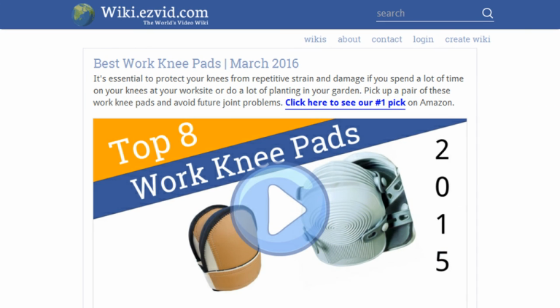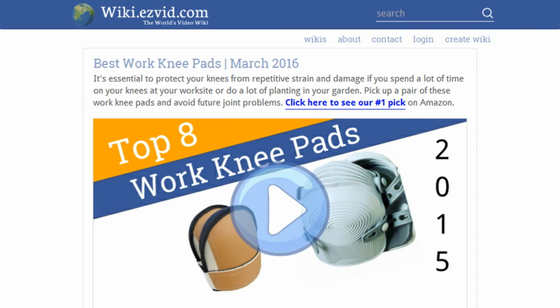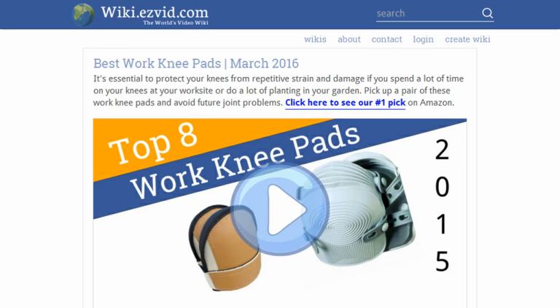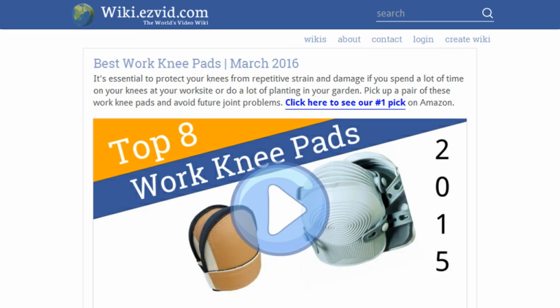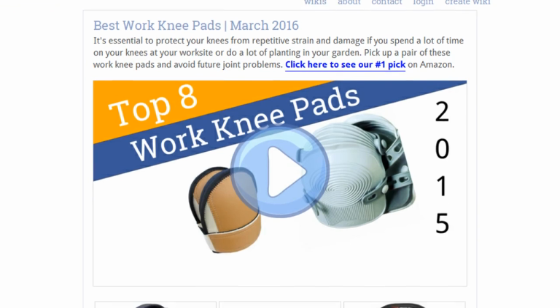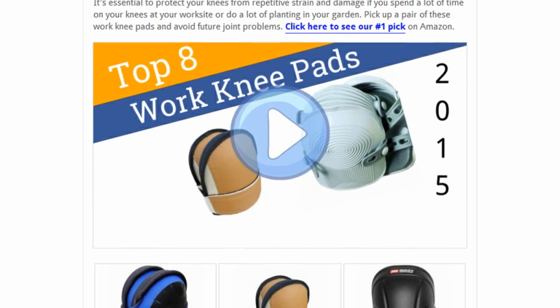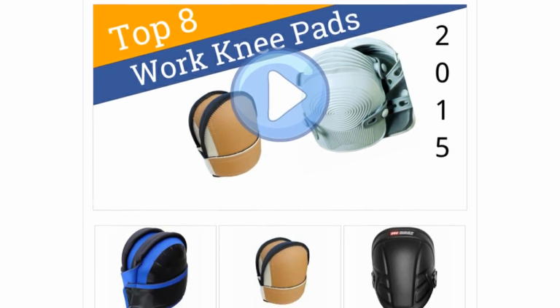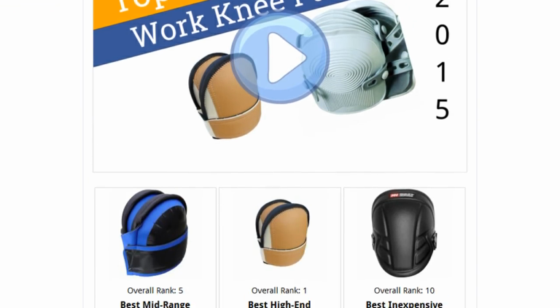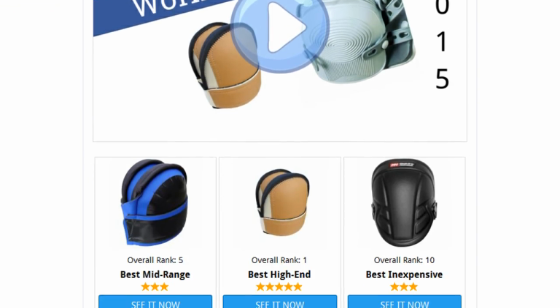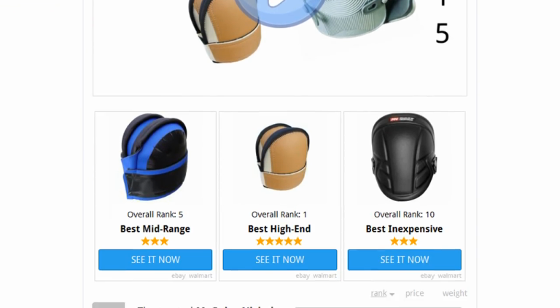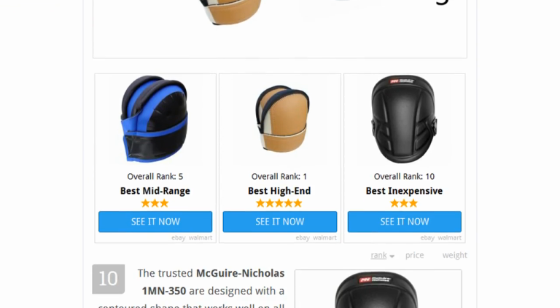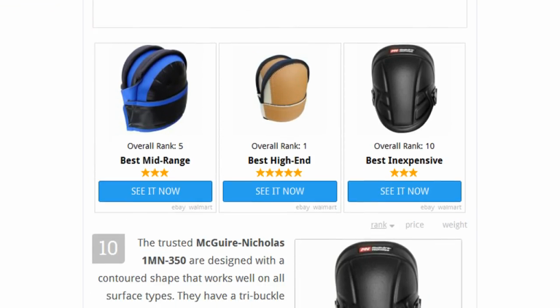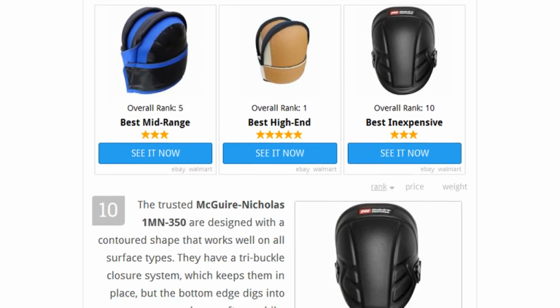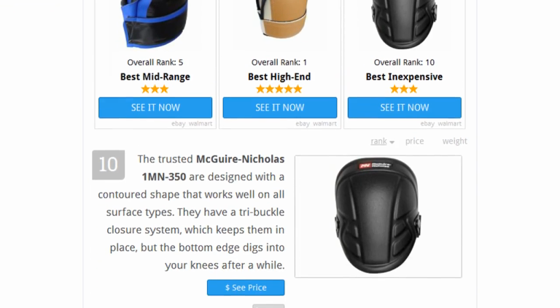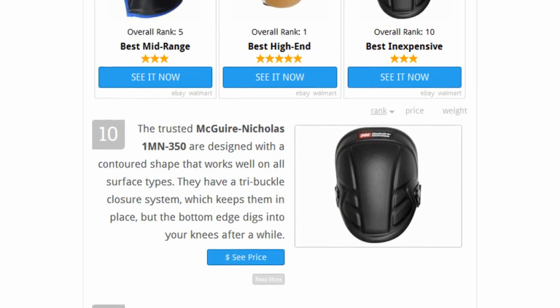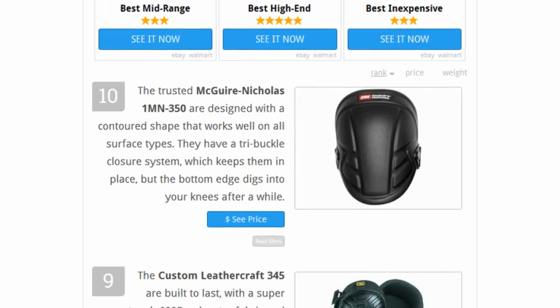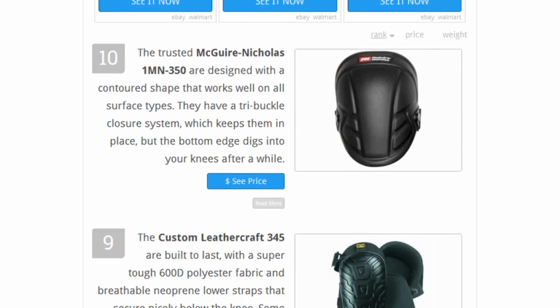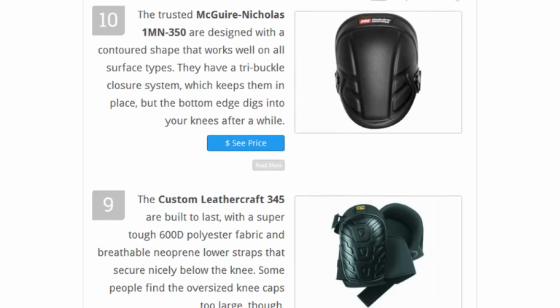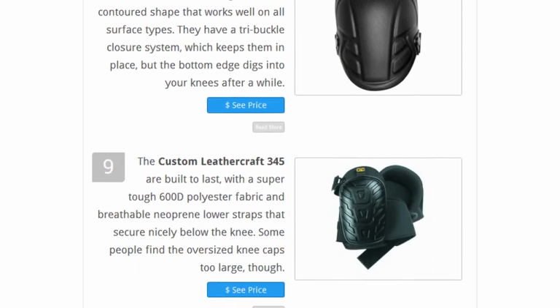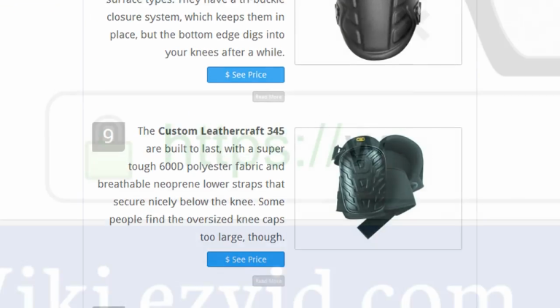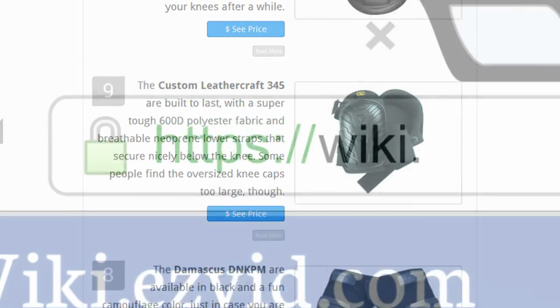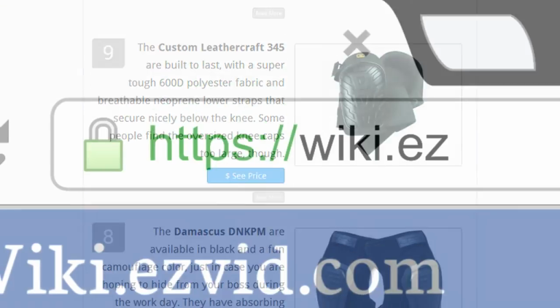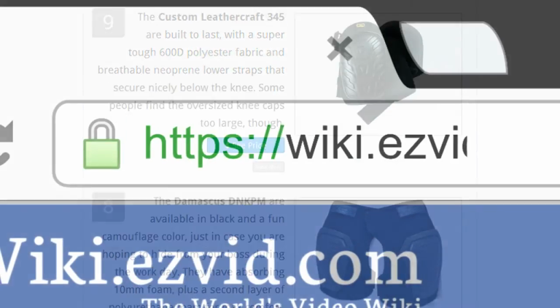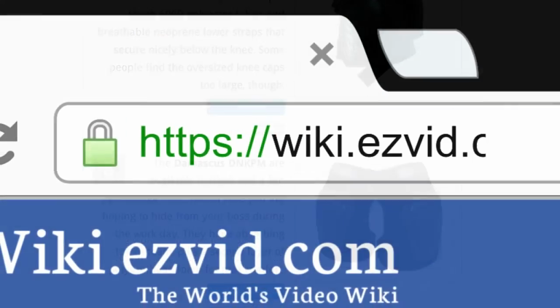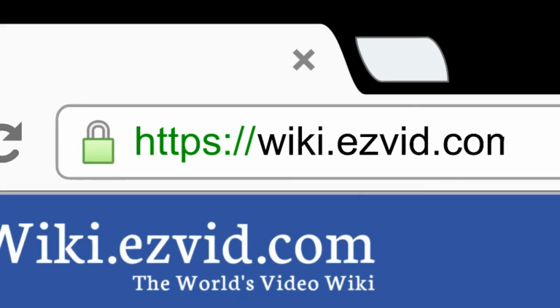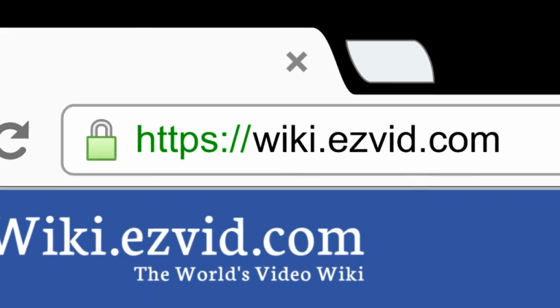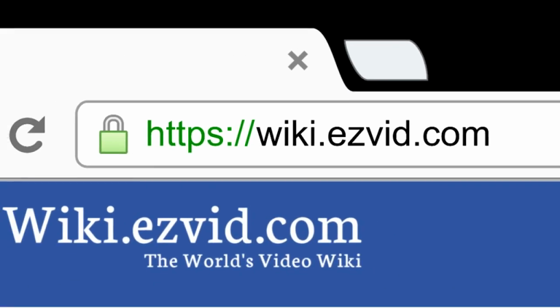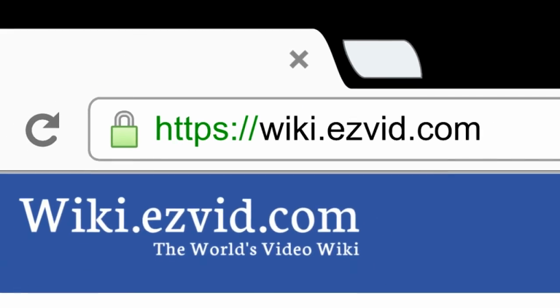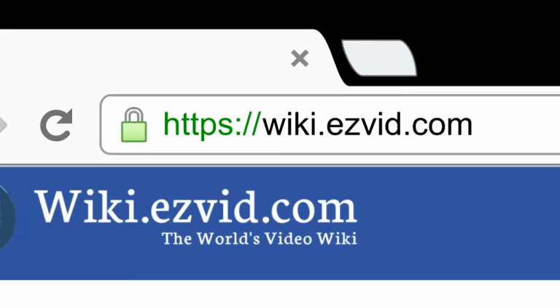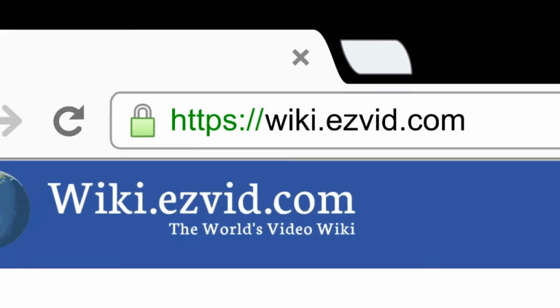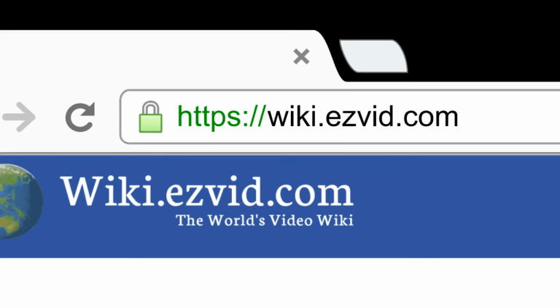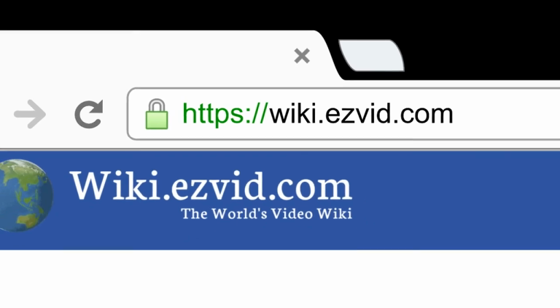To see all this stuff, go to wiki.easyvid.com and search for work knee pads, or click beneath this video.